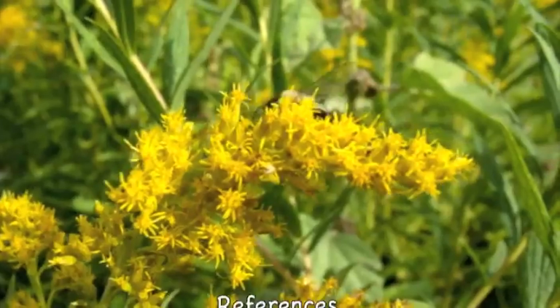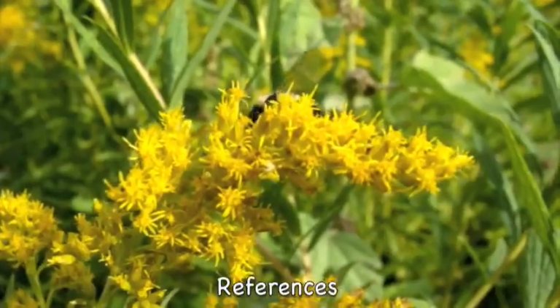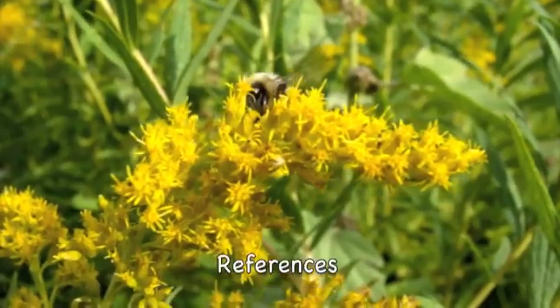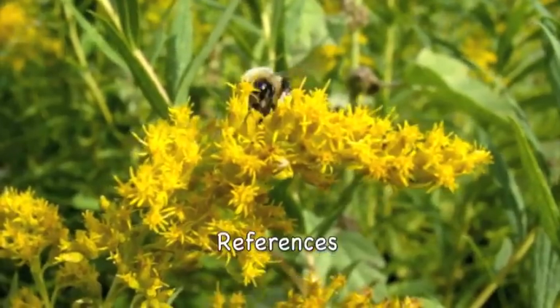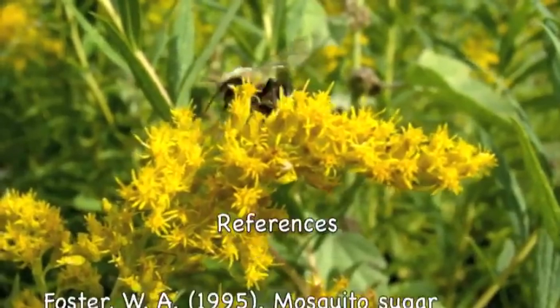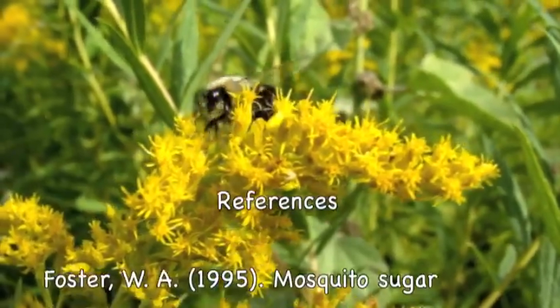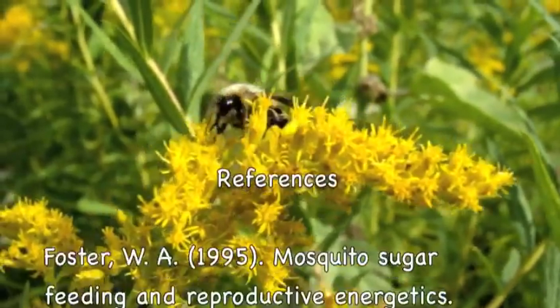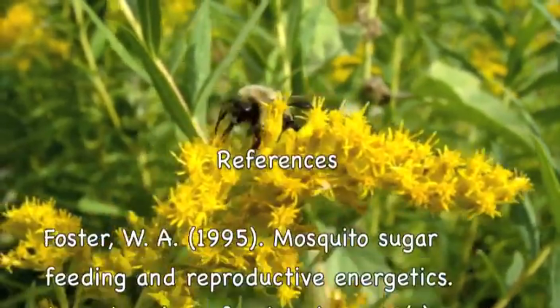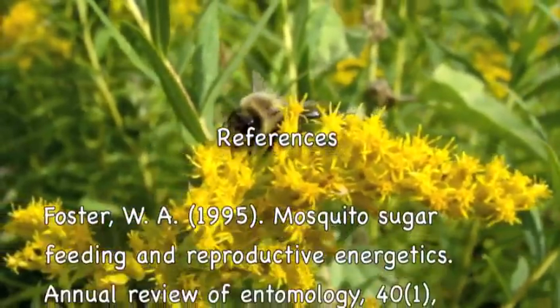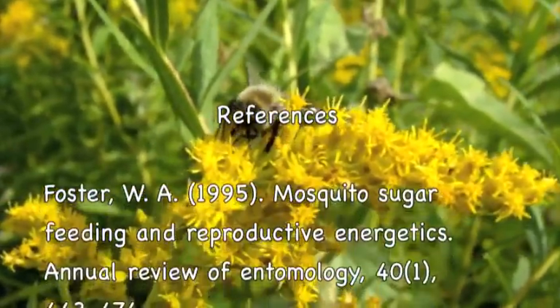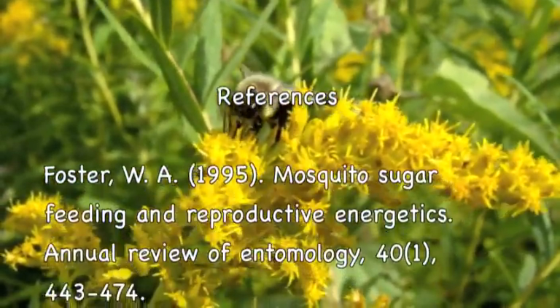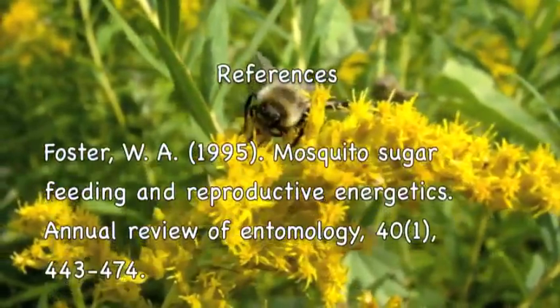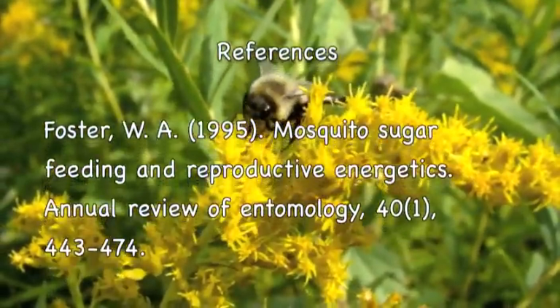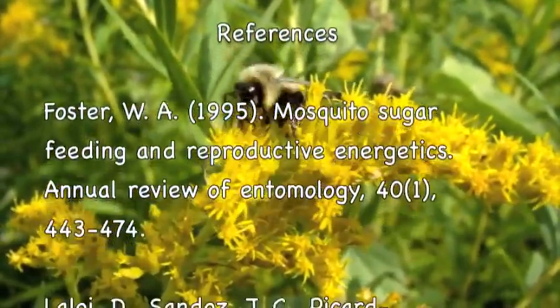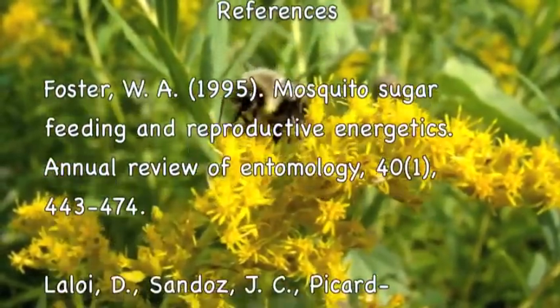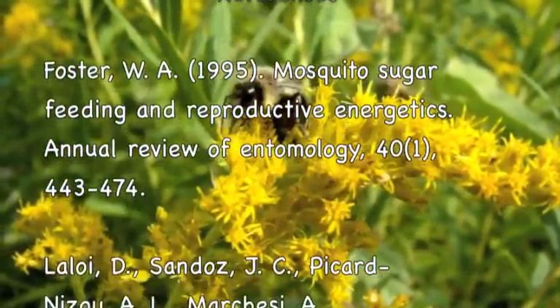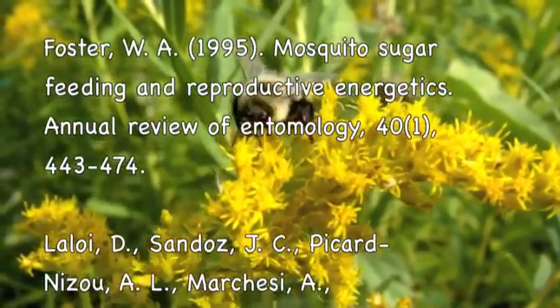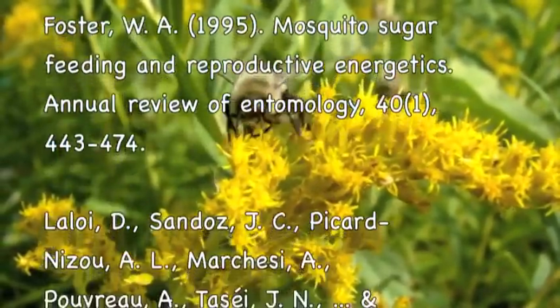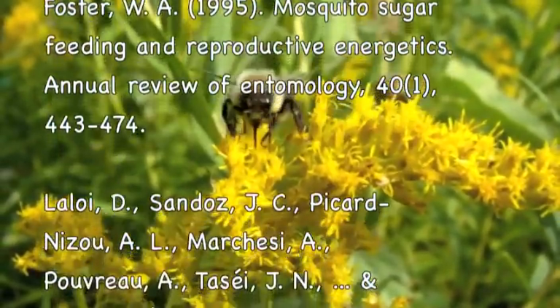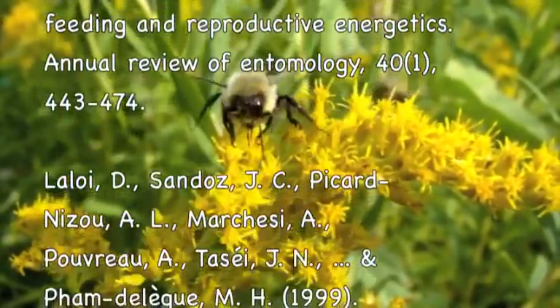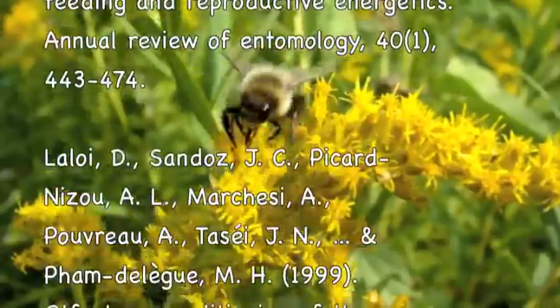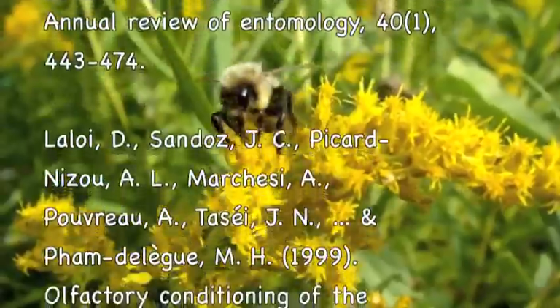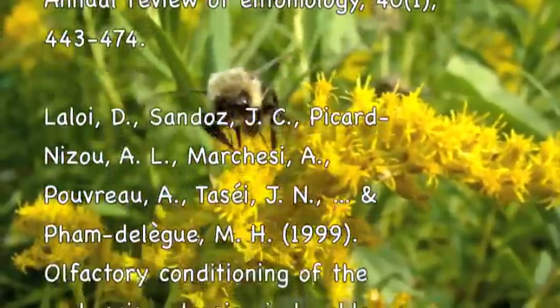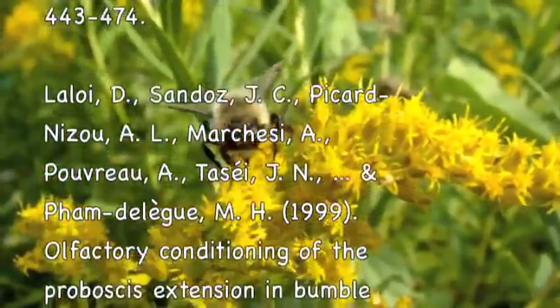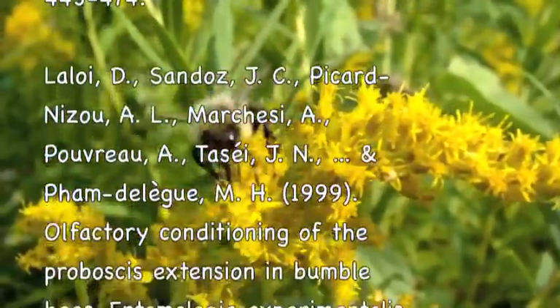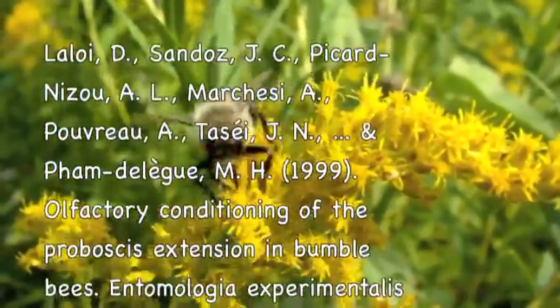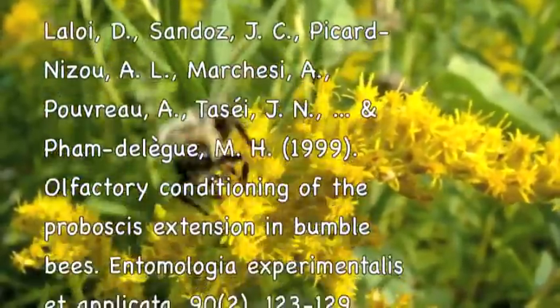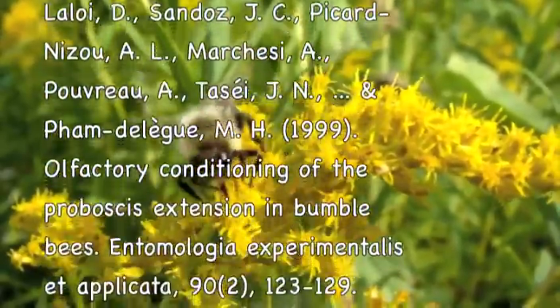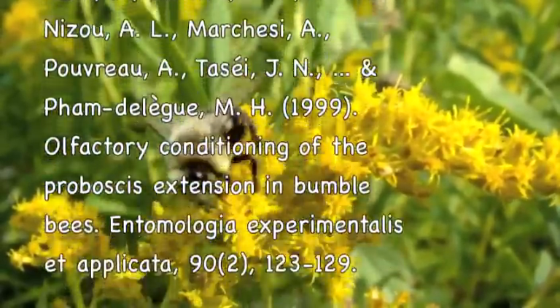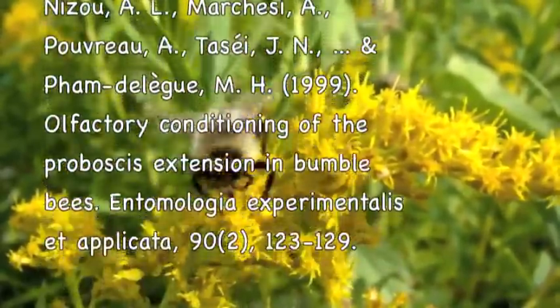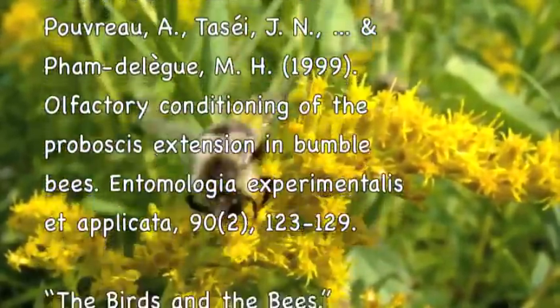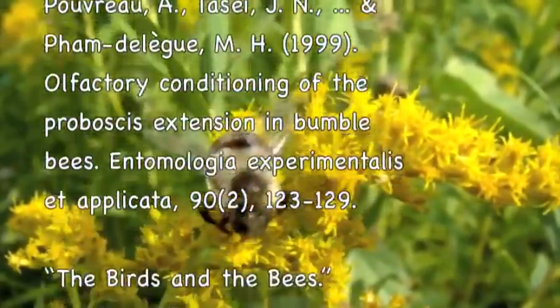If you want to know more, you can check out my references, or you can use Google. That works as well.